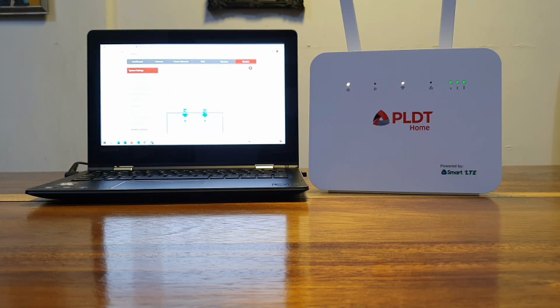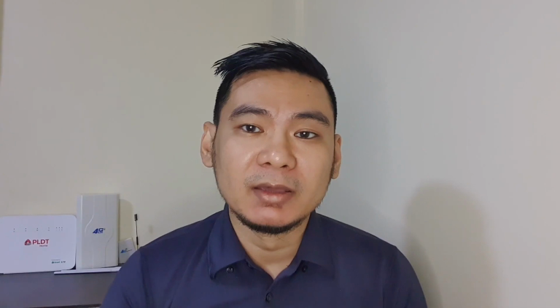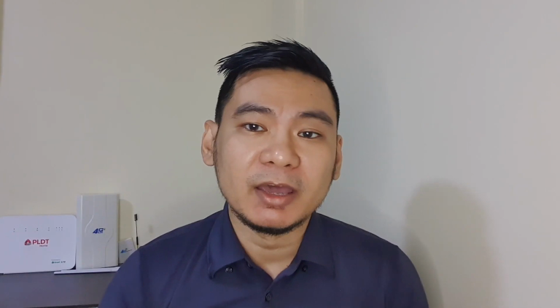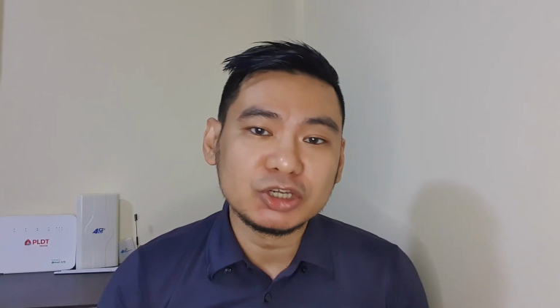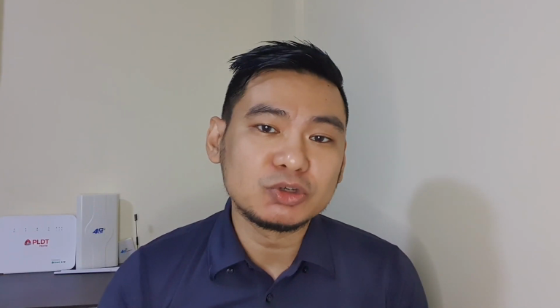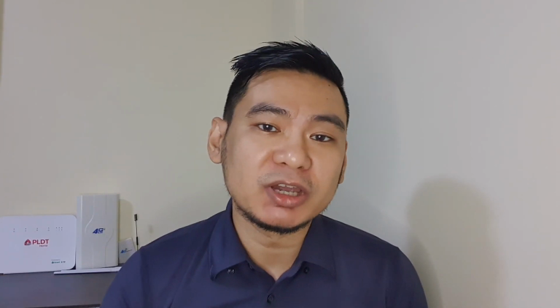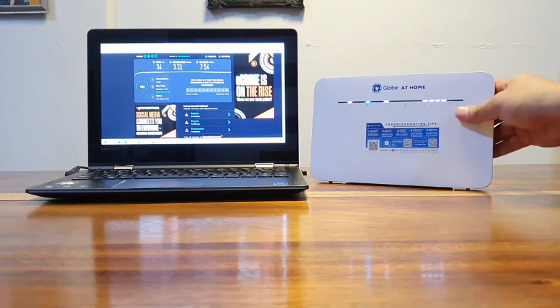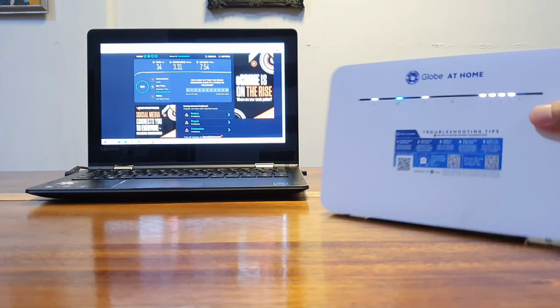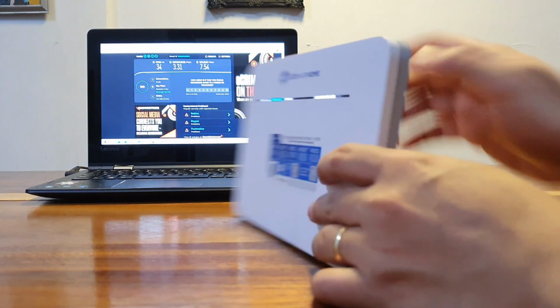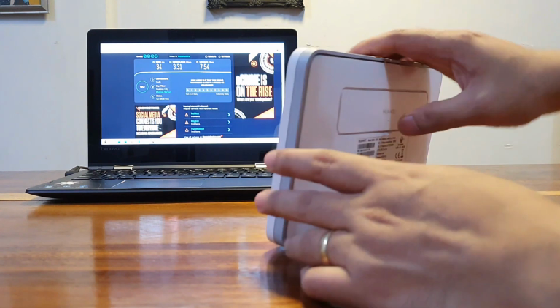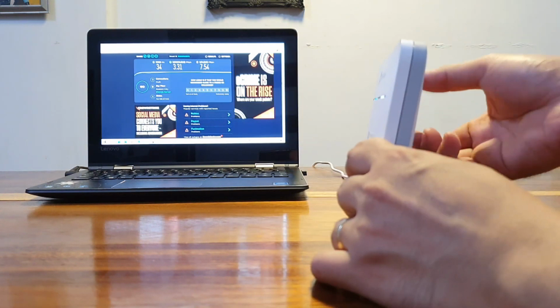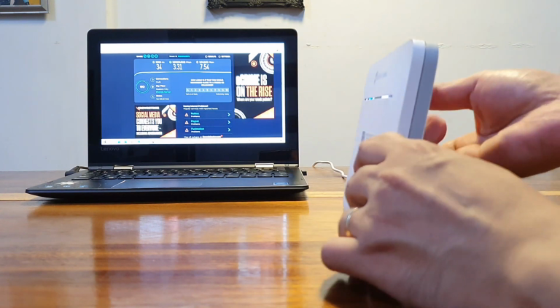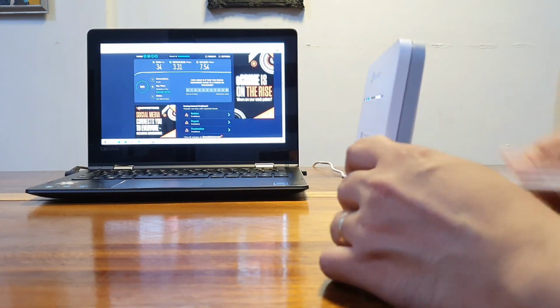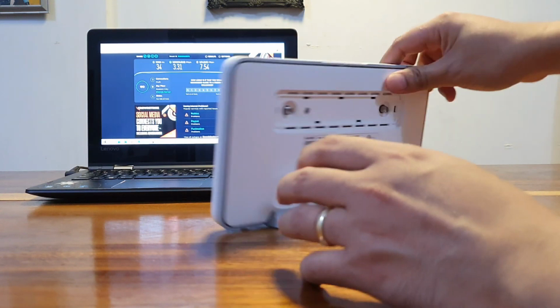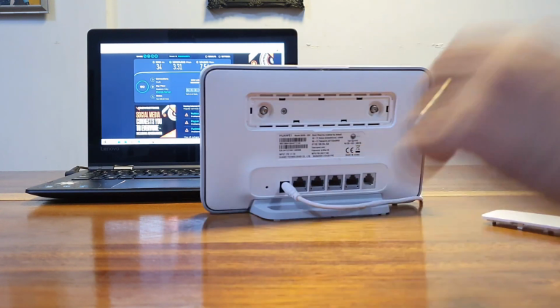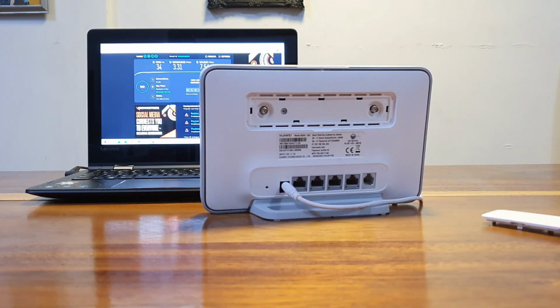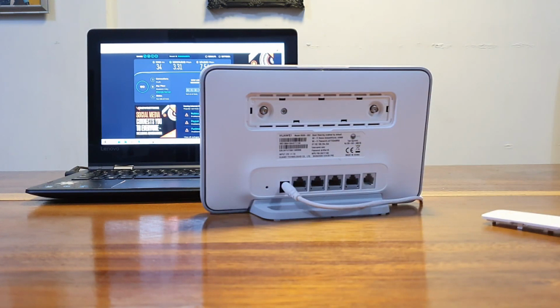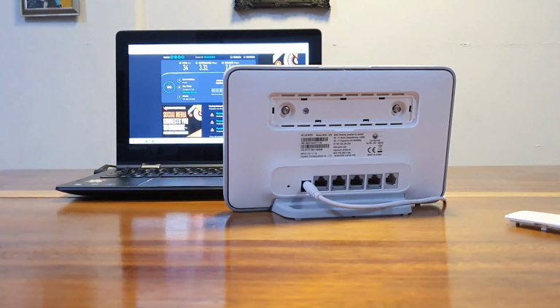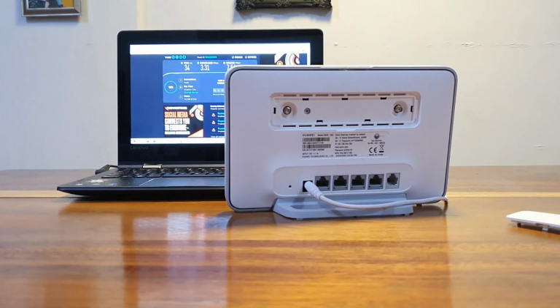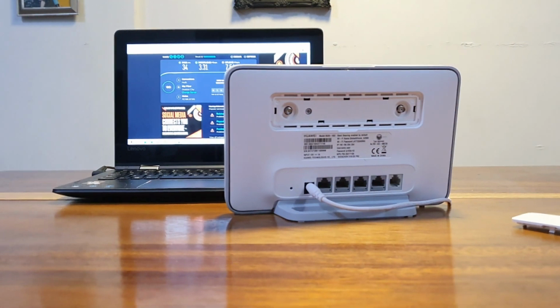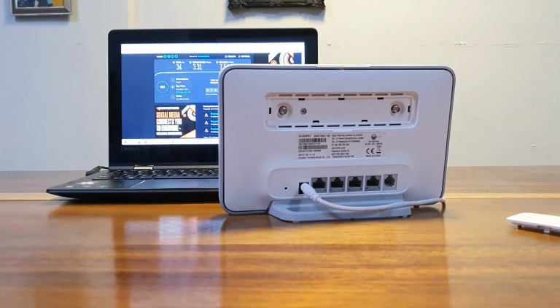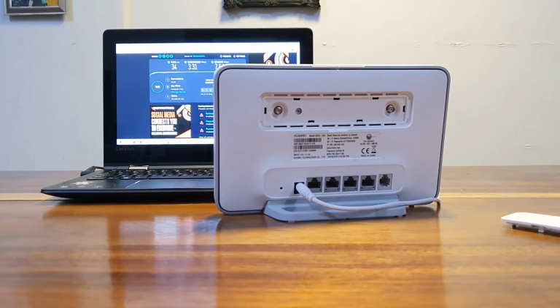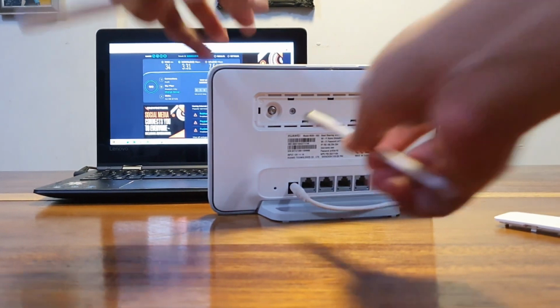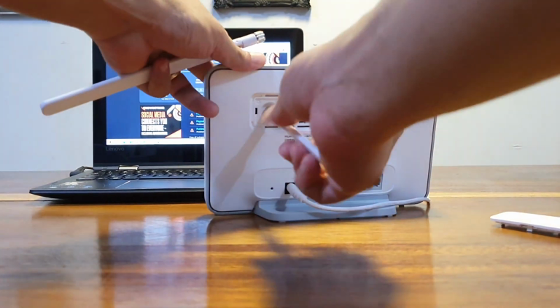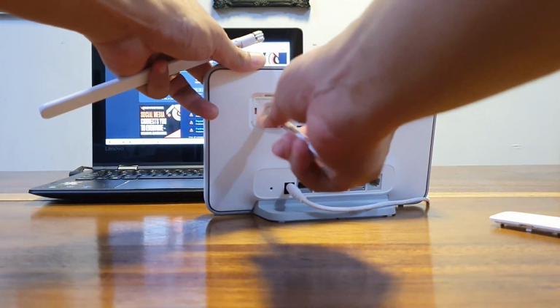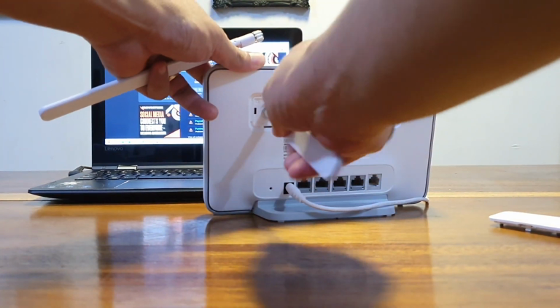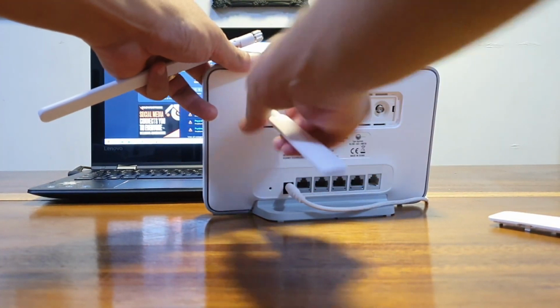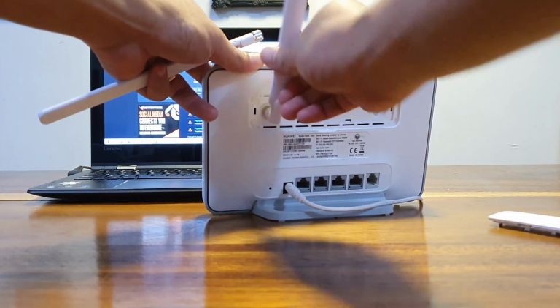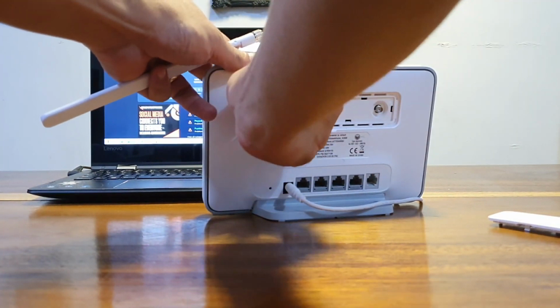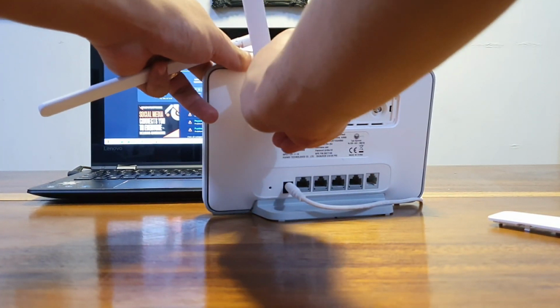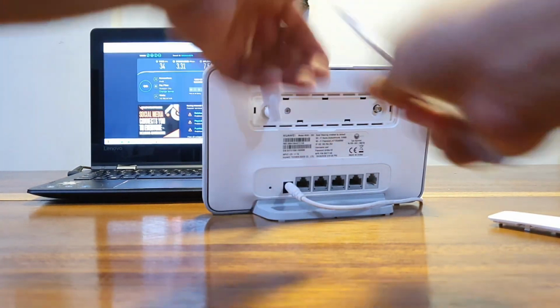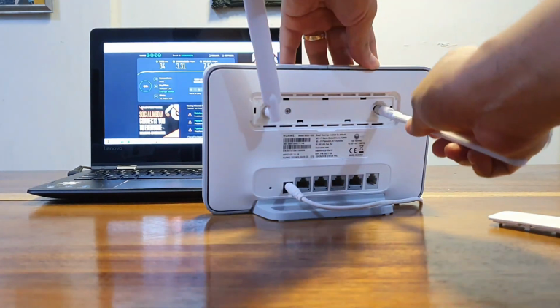Just to check if the antennas are working properly, I installed them on my Globe CAT7 modem, and both were detected.